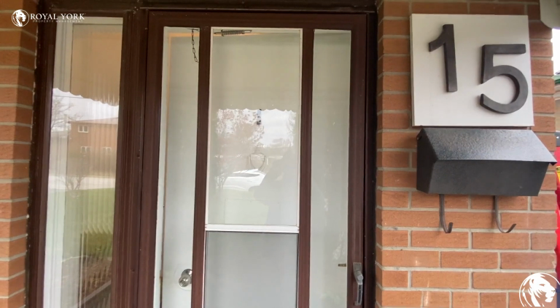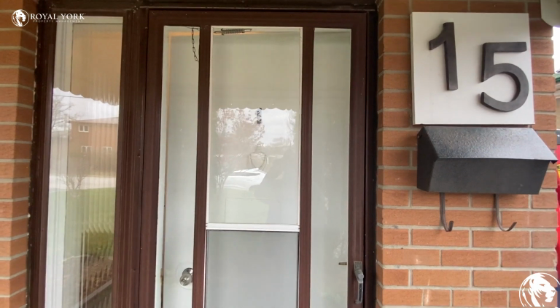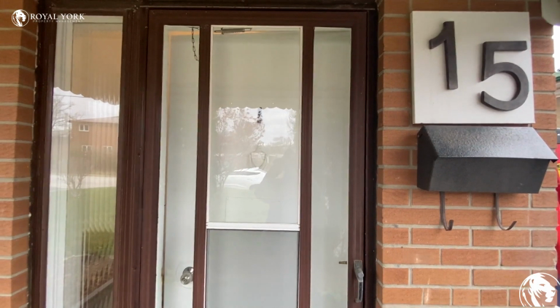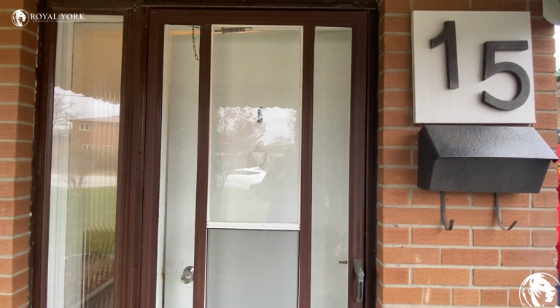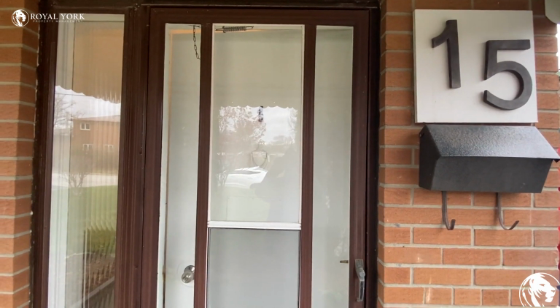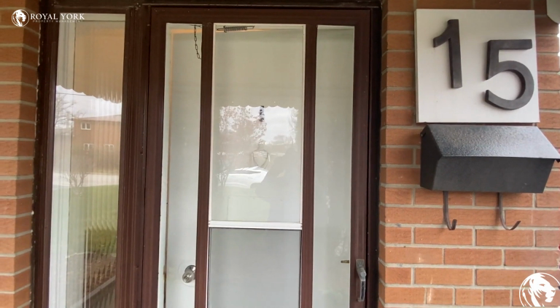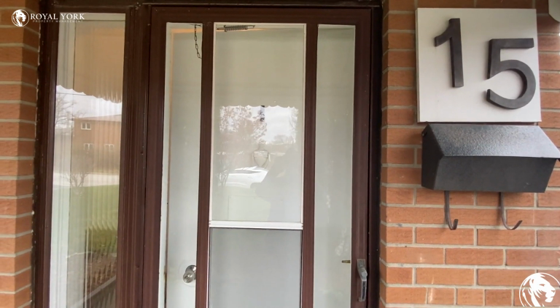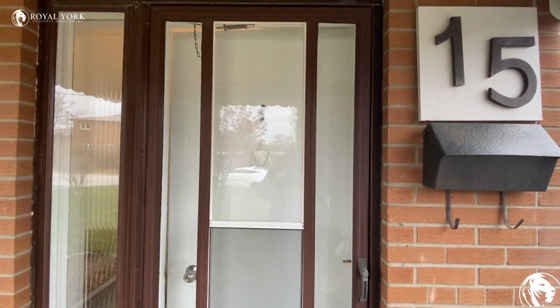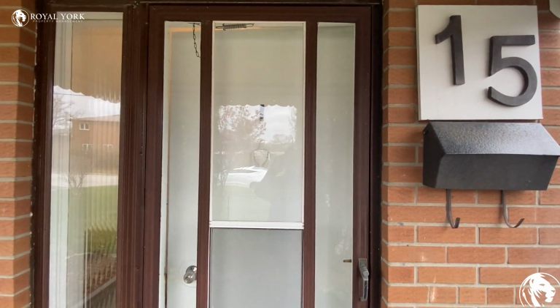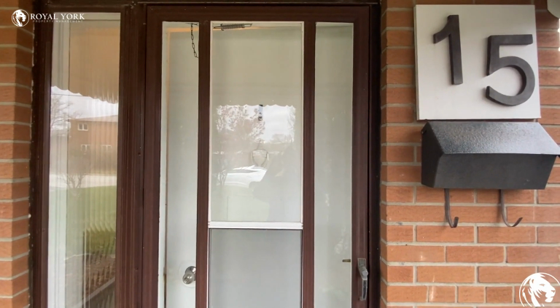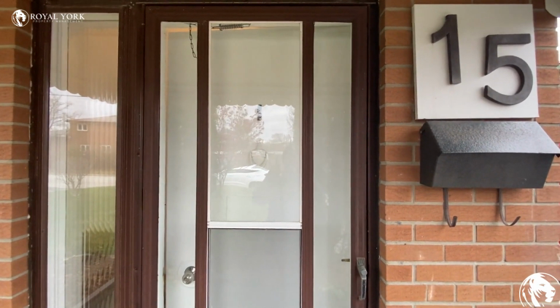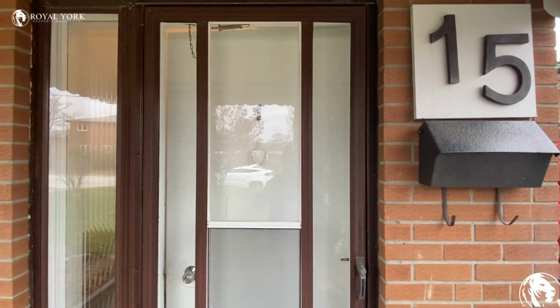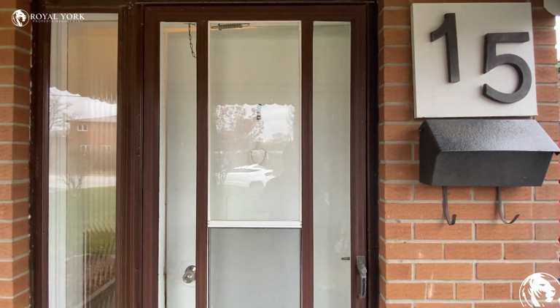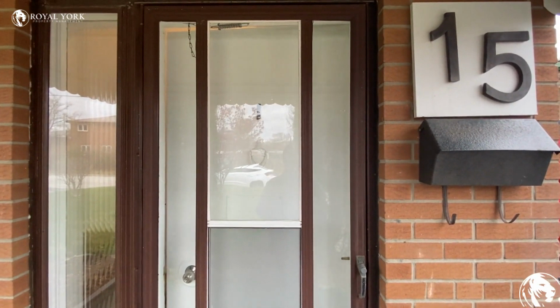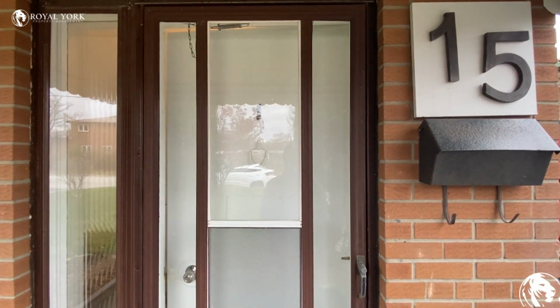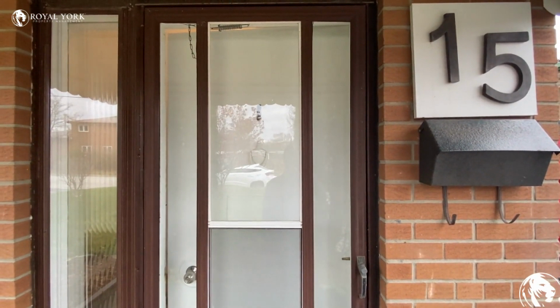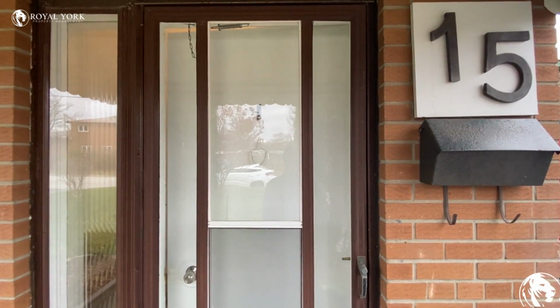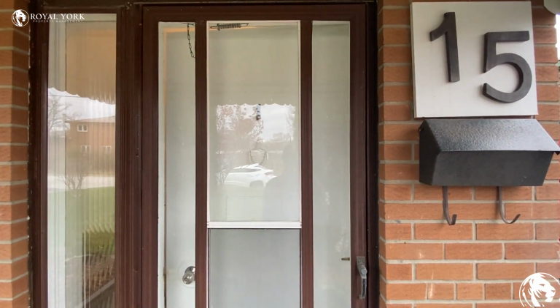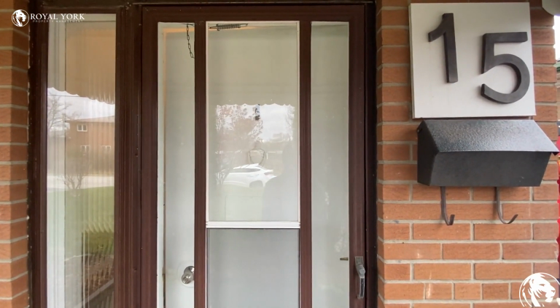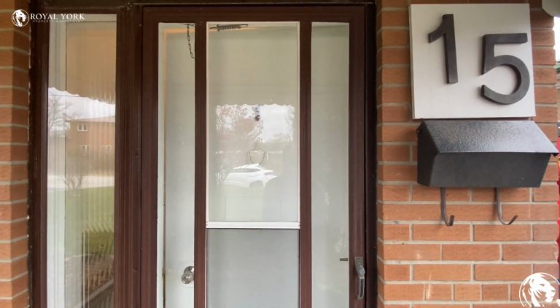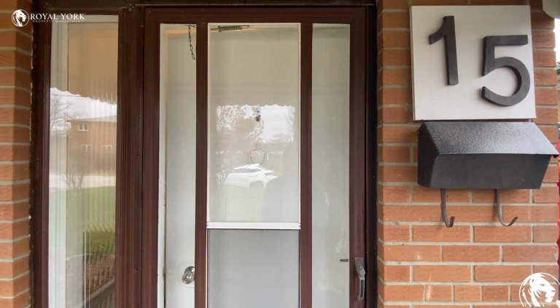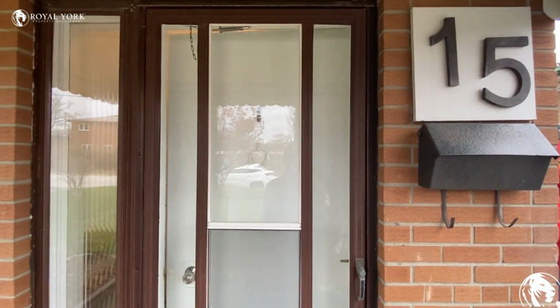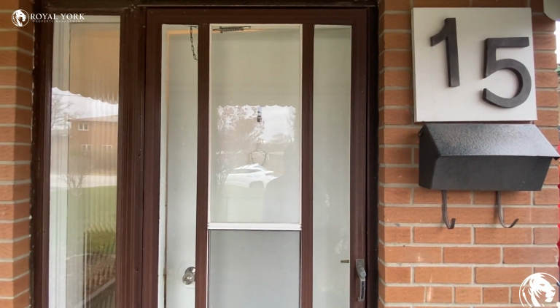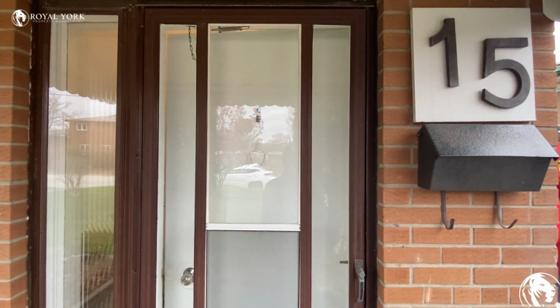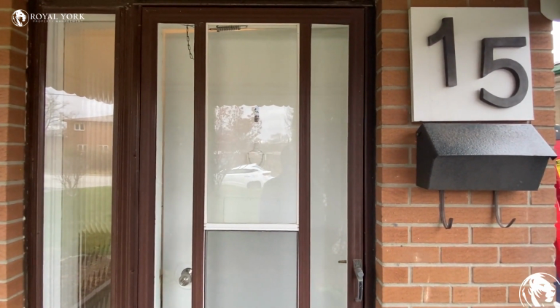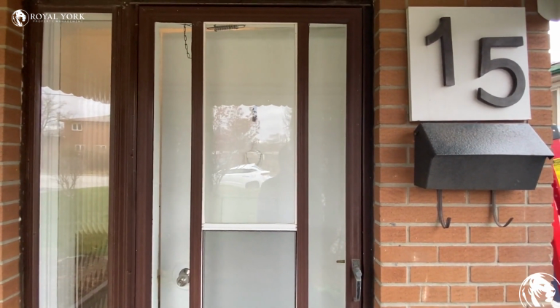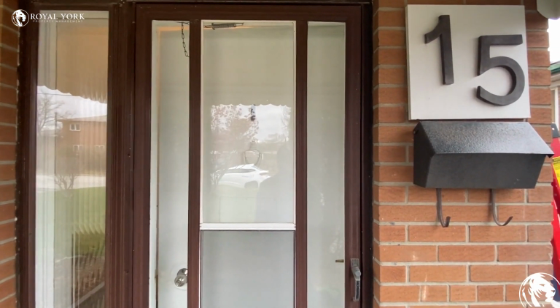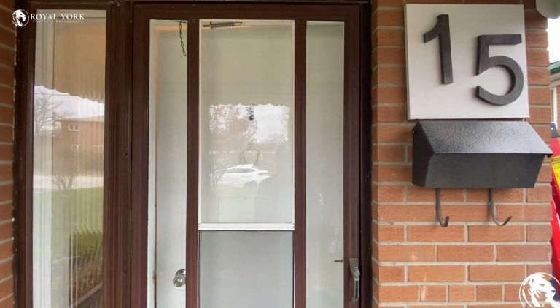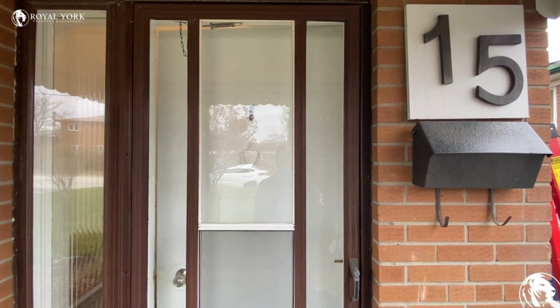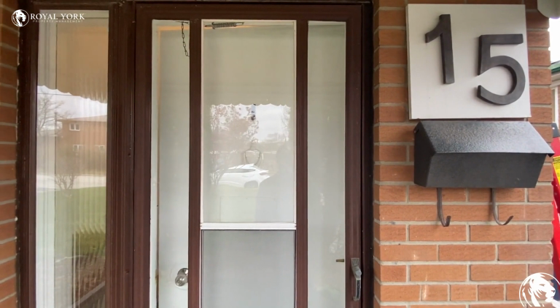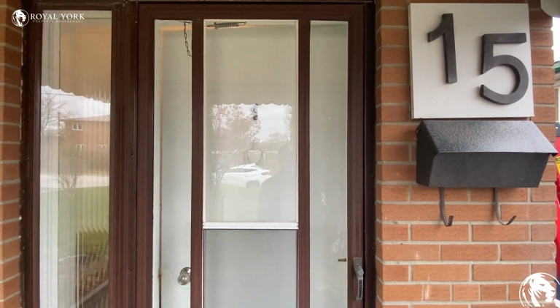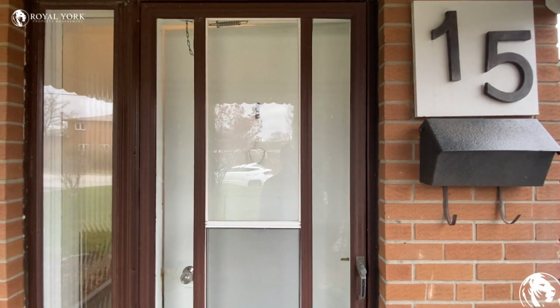Hello everyone, welcome to 15 Wedmore Avenue, North York, Ontario.